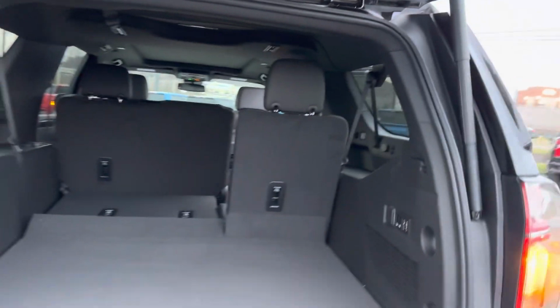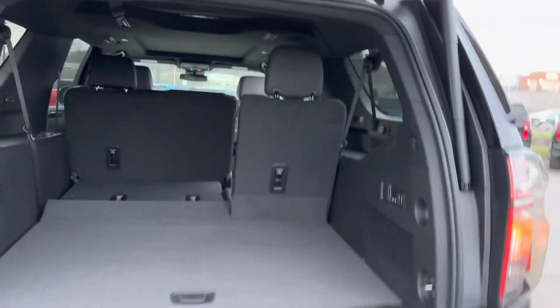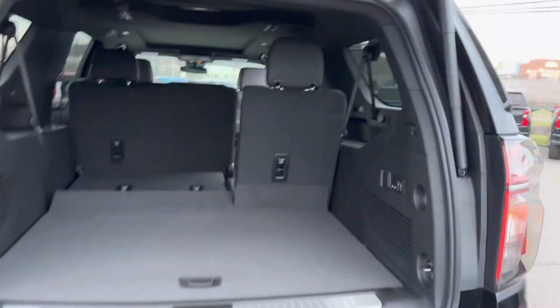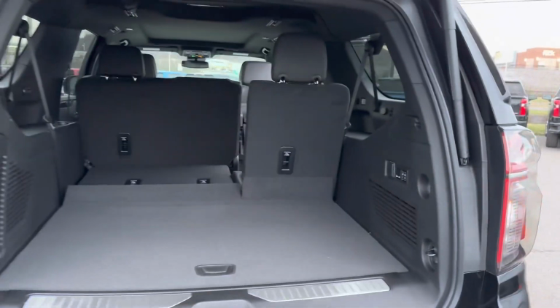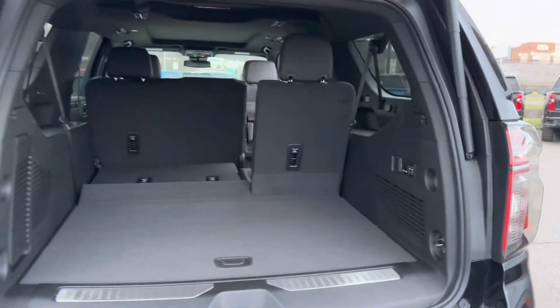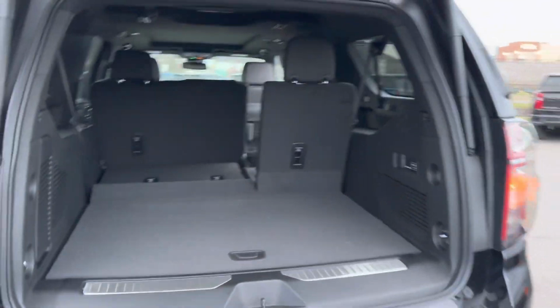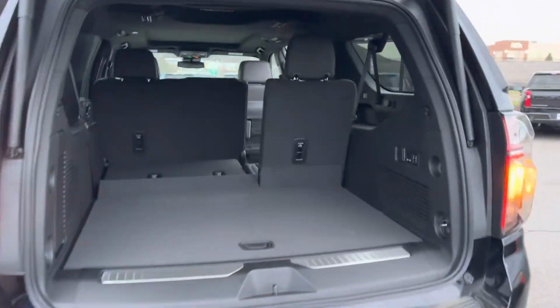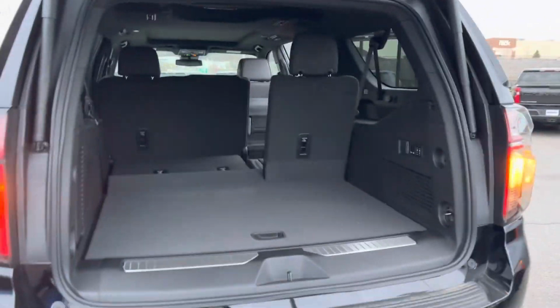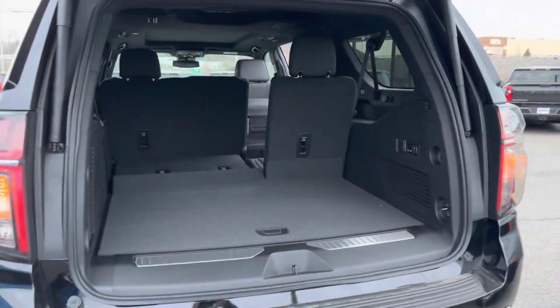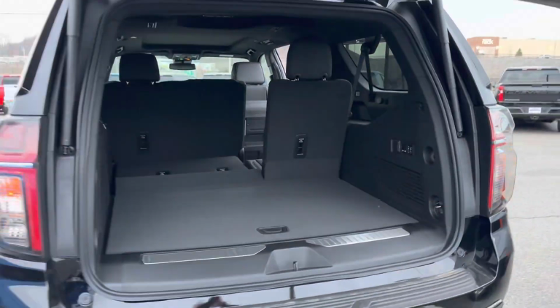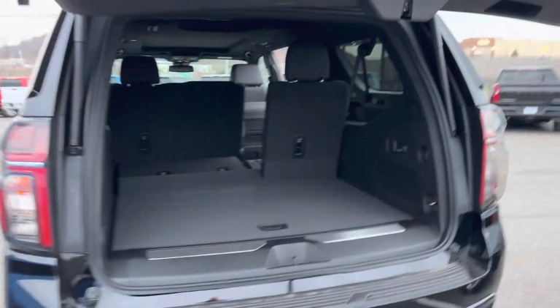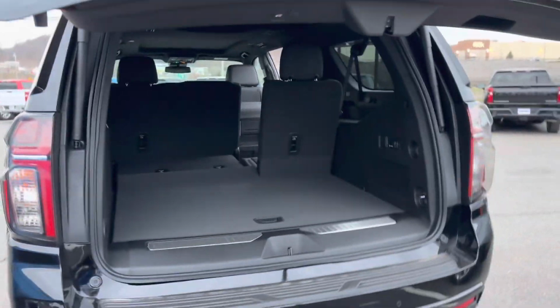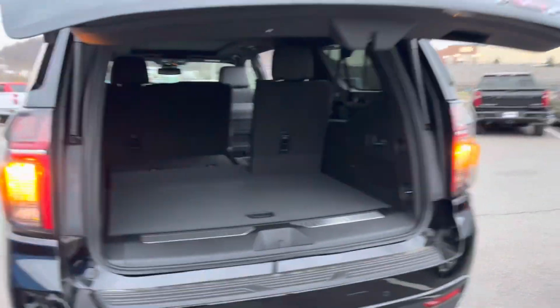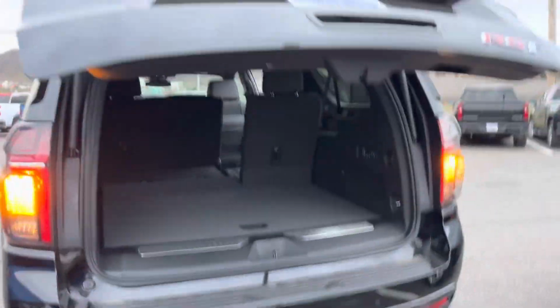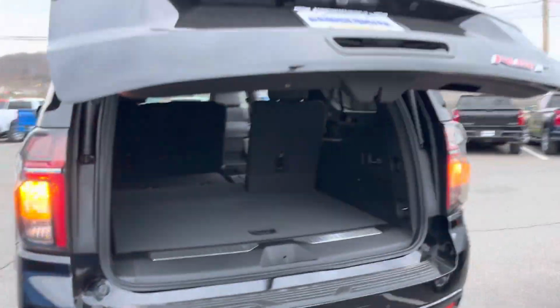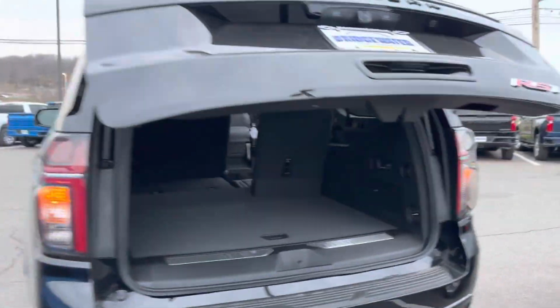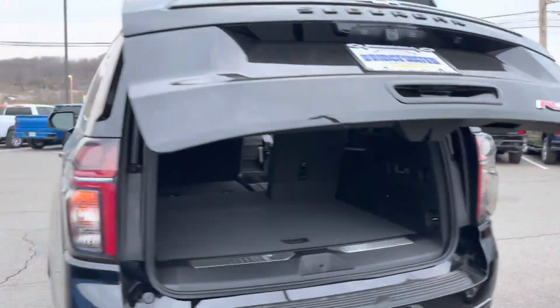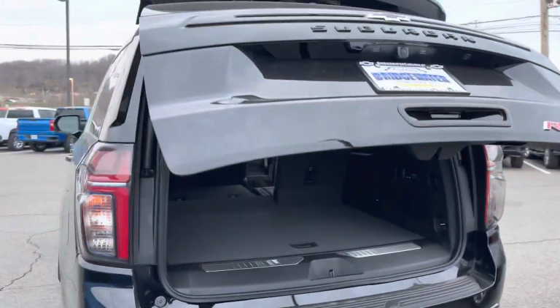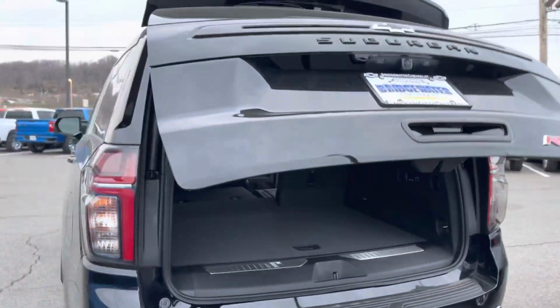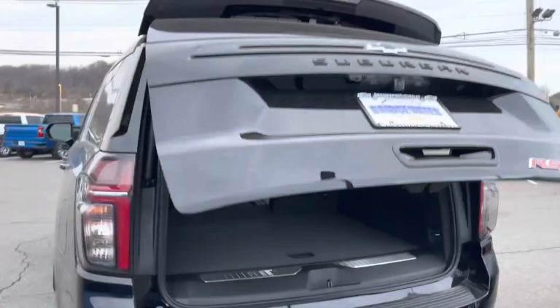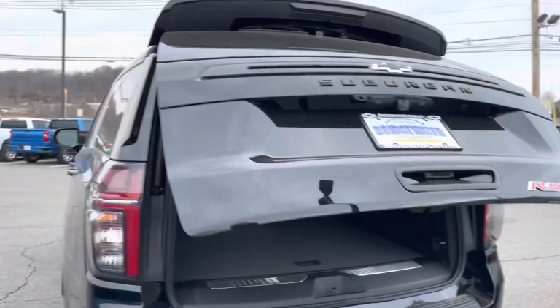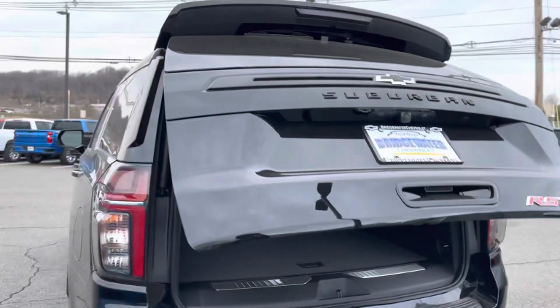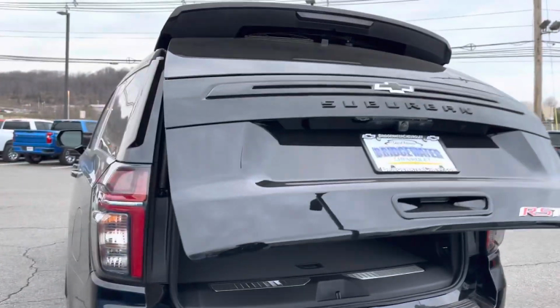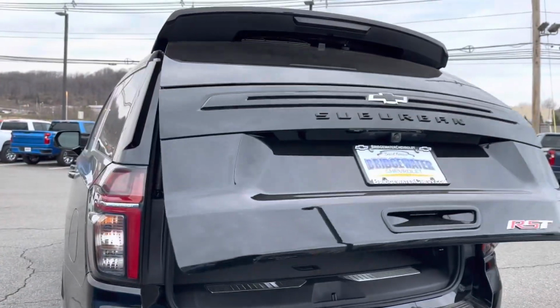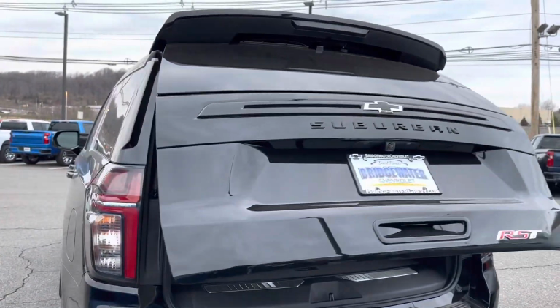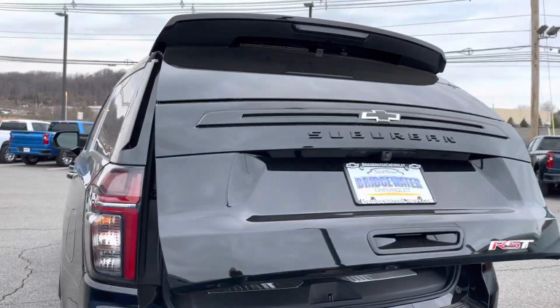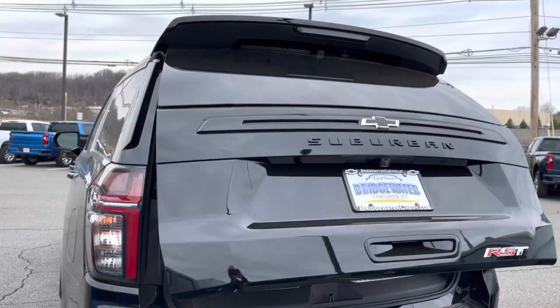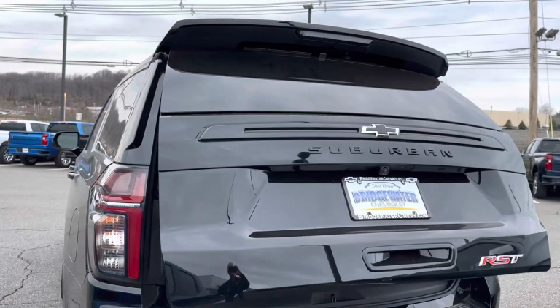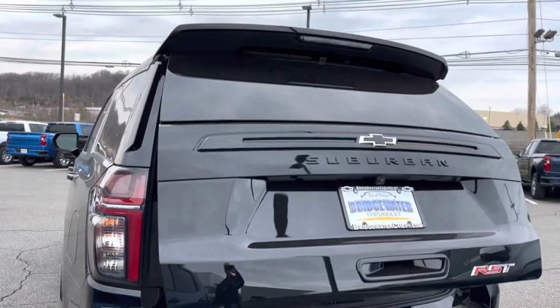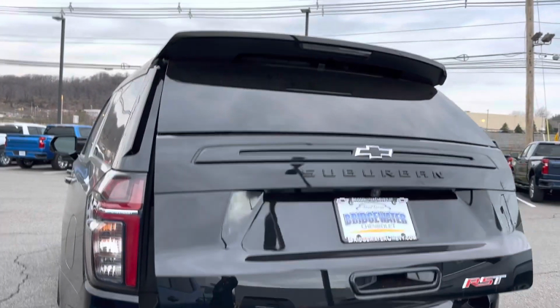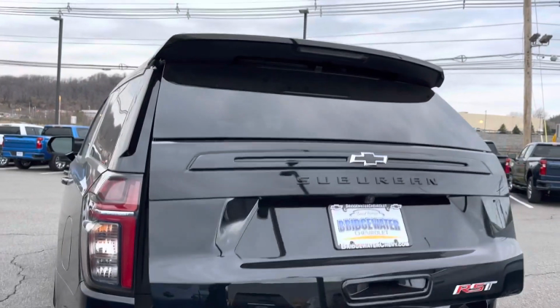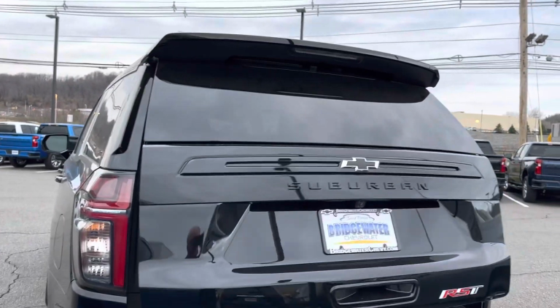So it's just a matter of whether you like the RST look. I love it — I think it's a beautiful truck. It's my favorite.